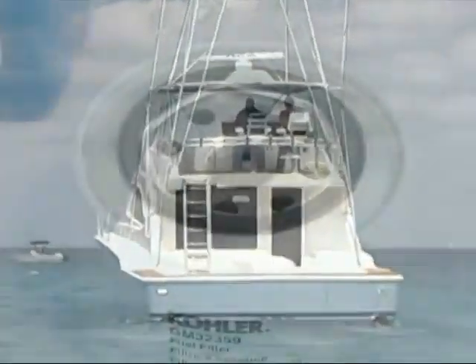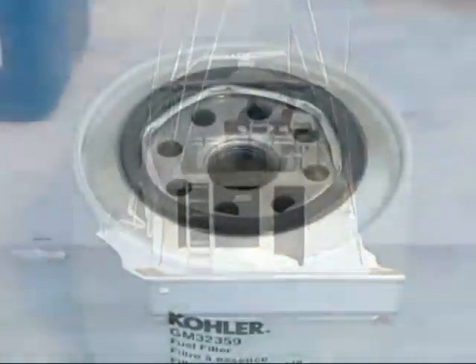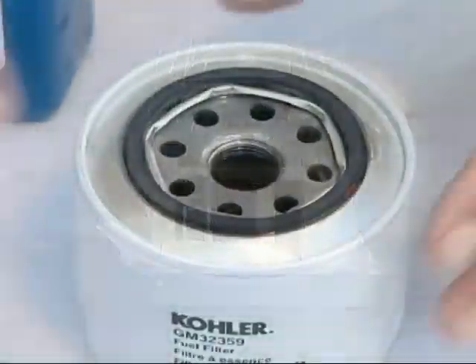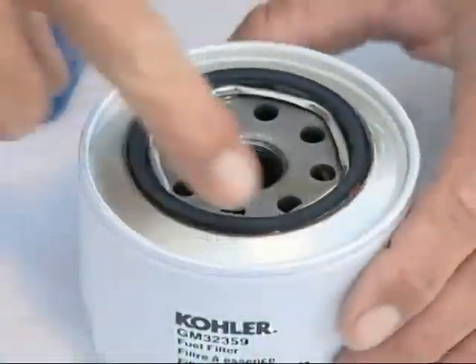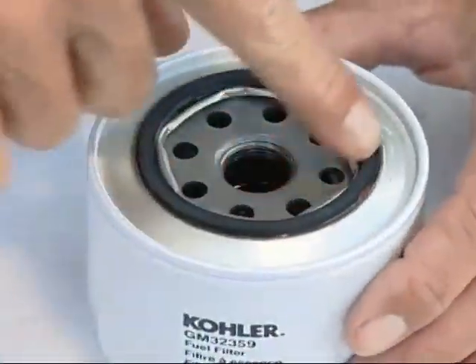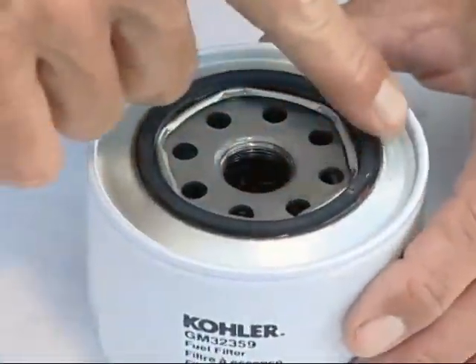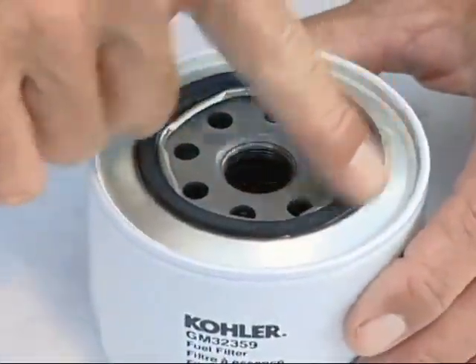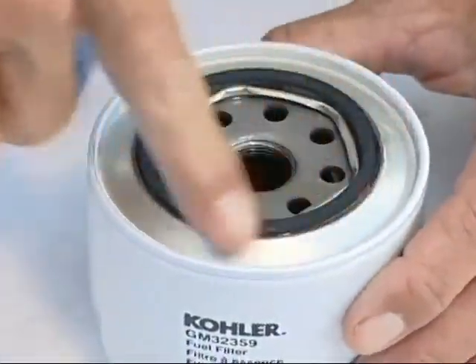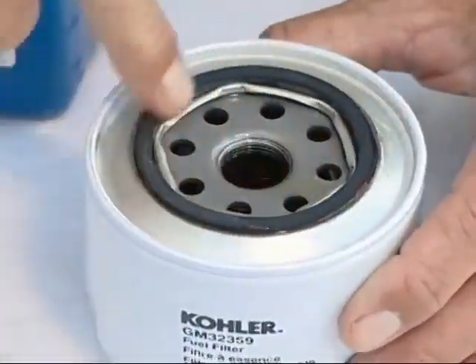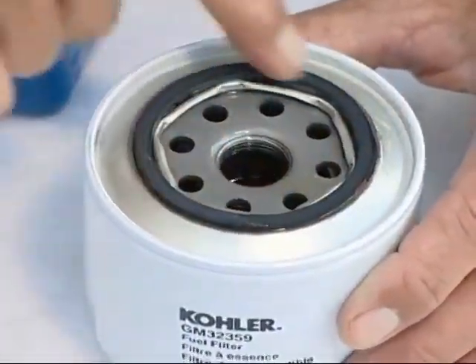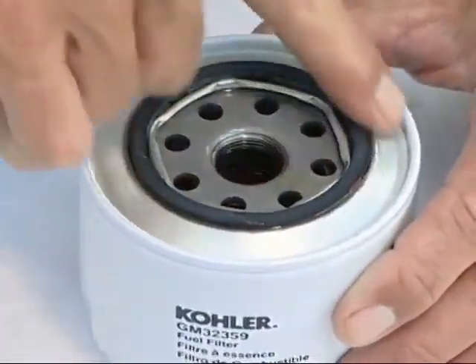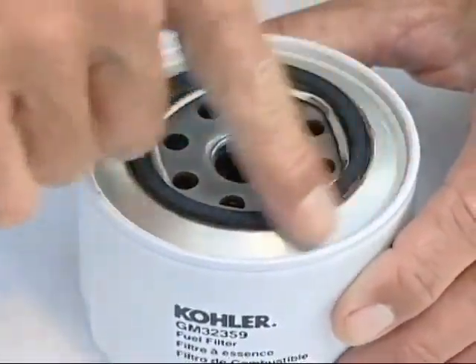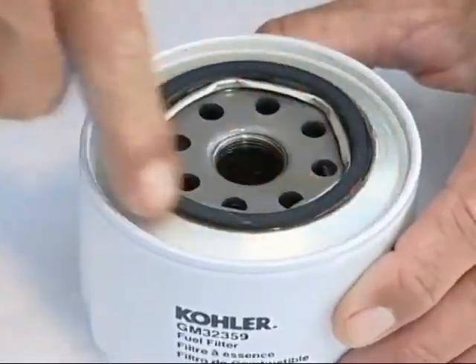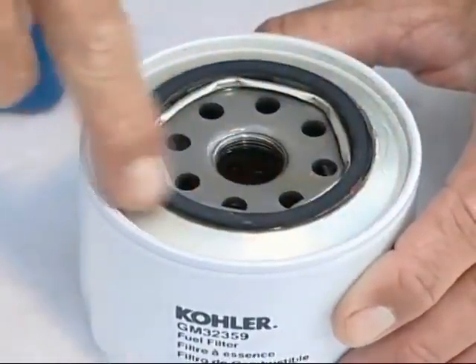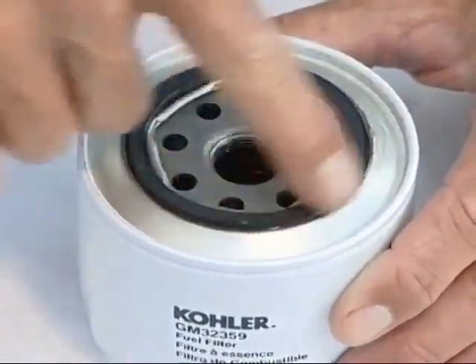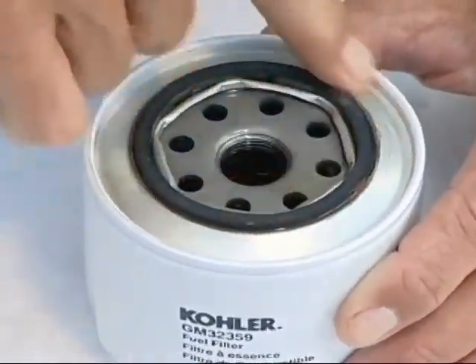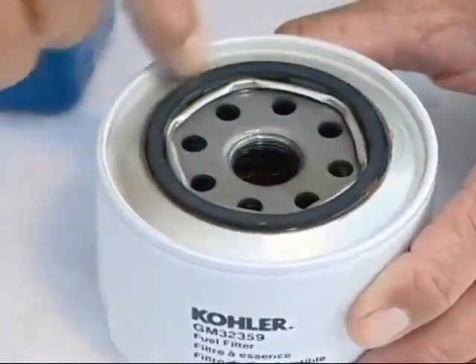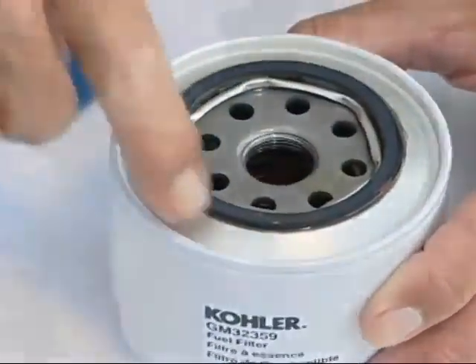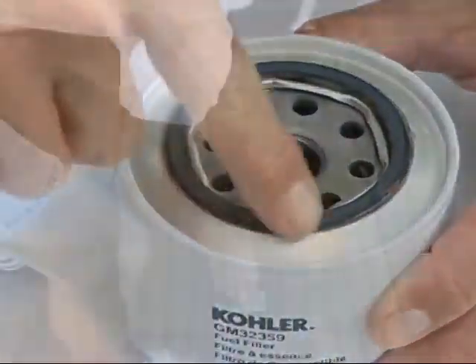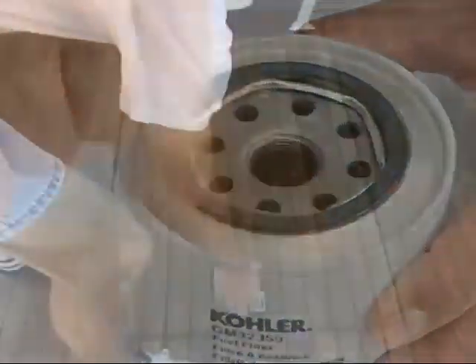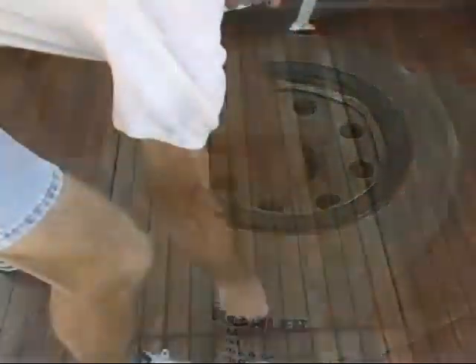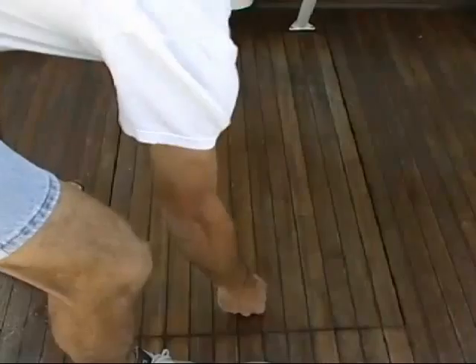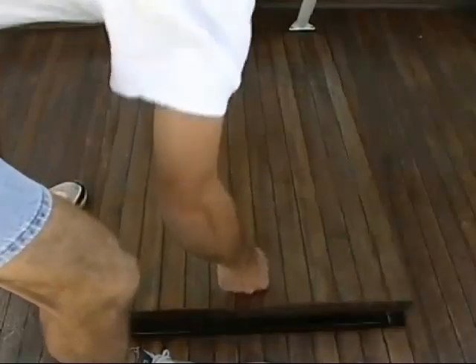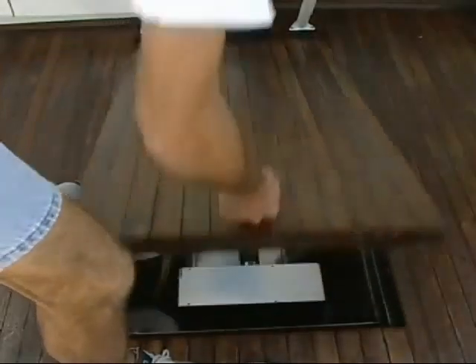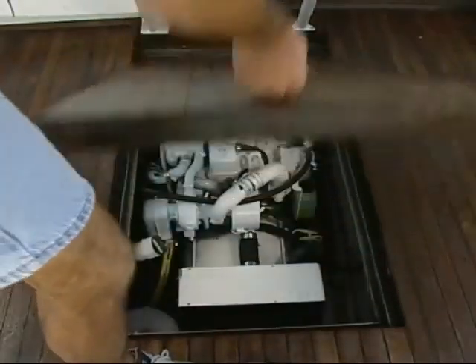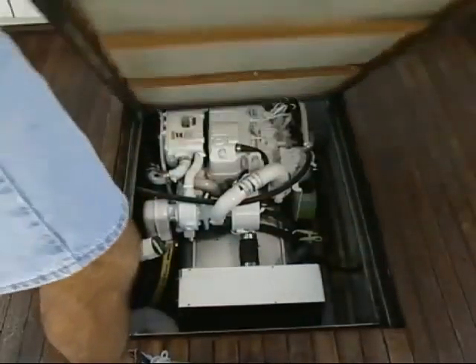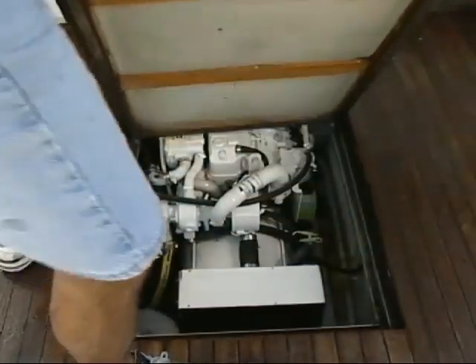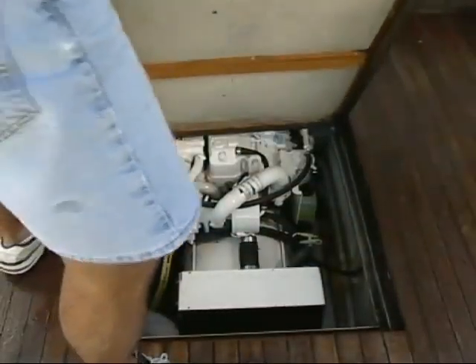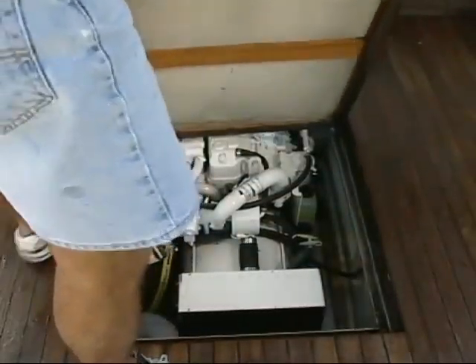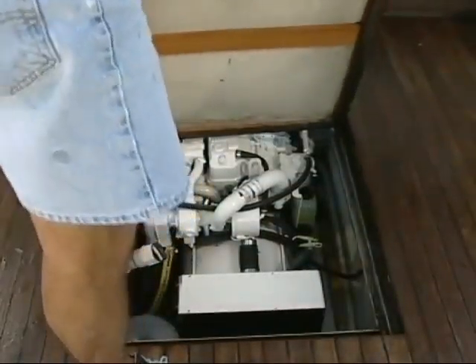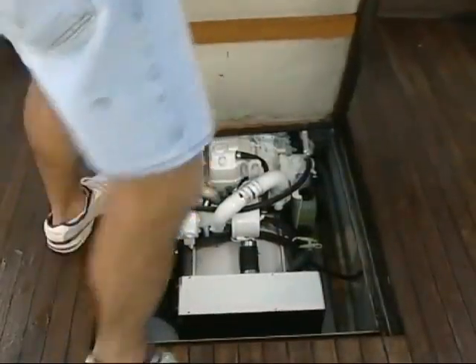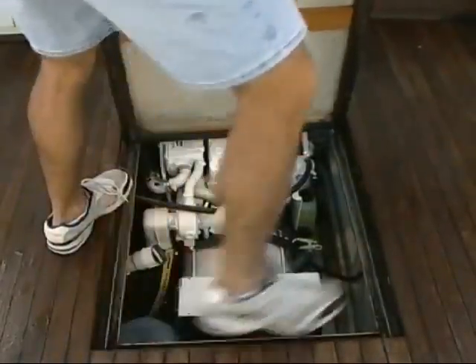Now, we also have an incredible in-the-engine-room segment where we're going to be dealing with generators this time.